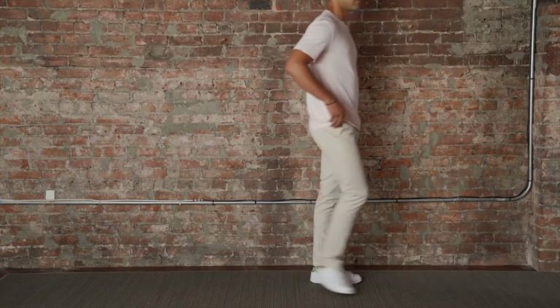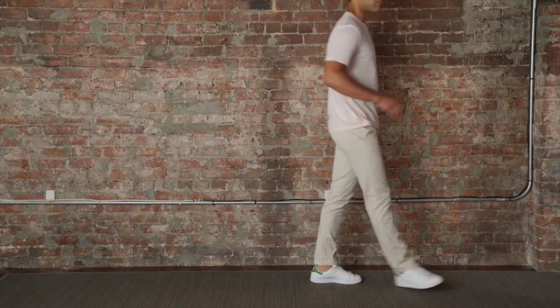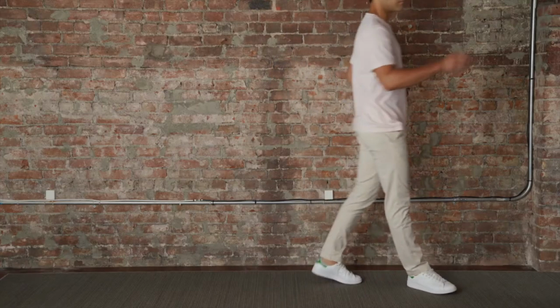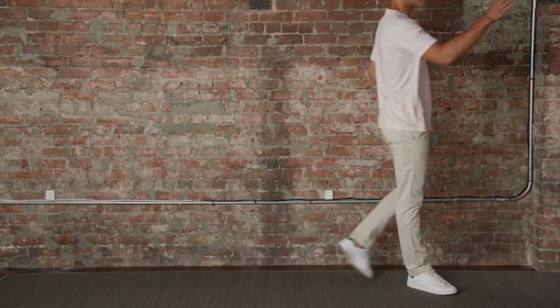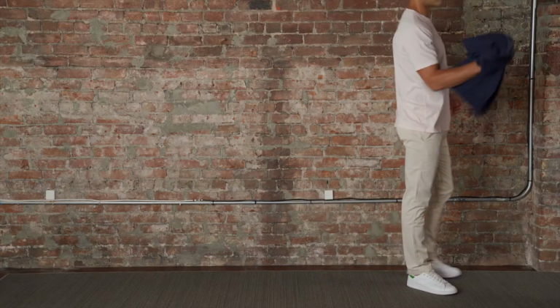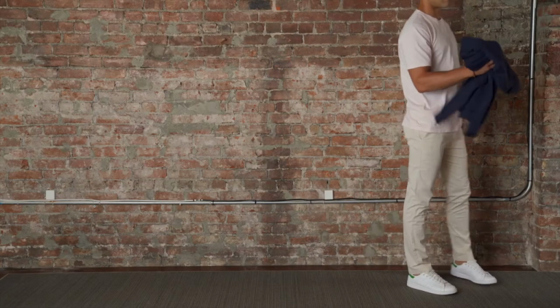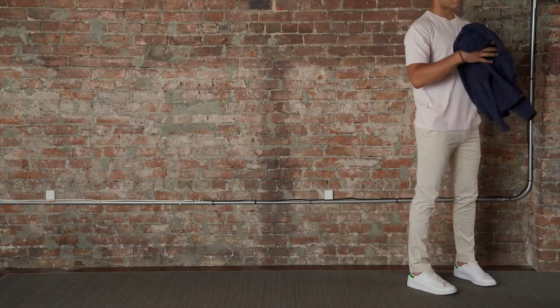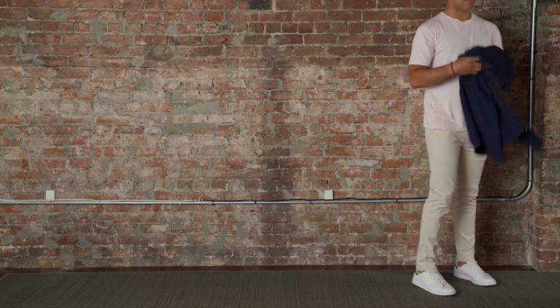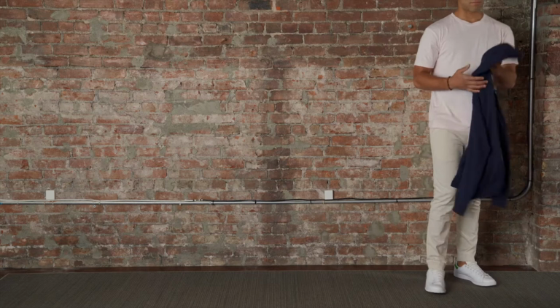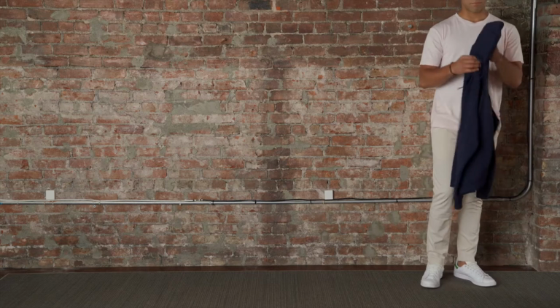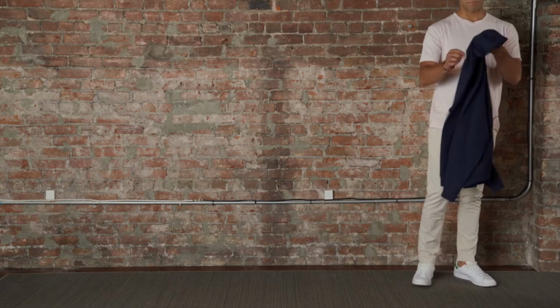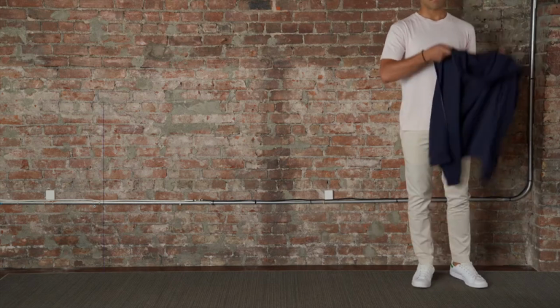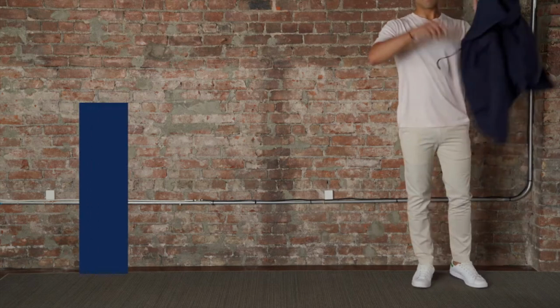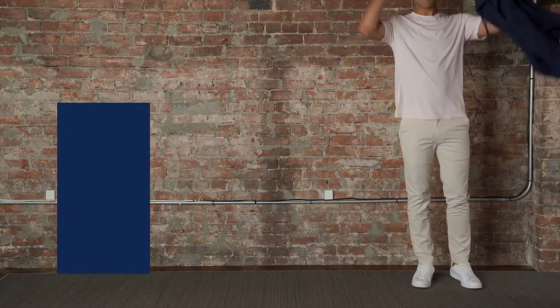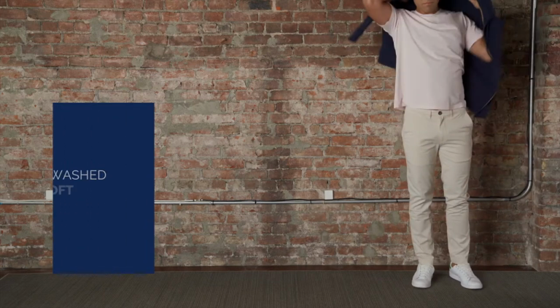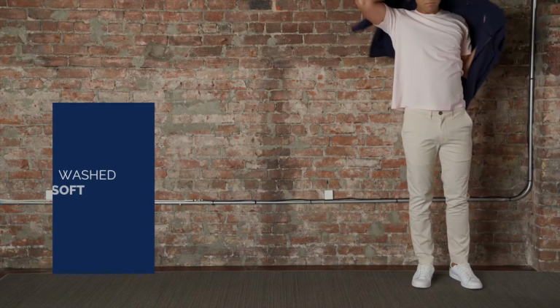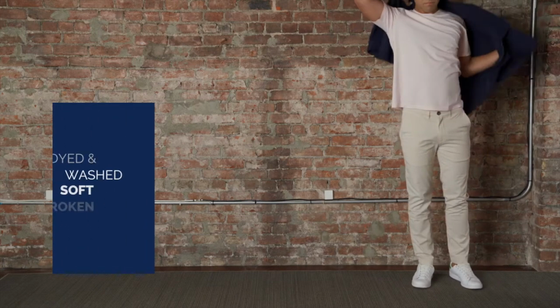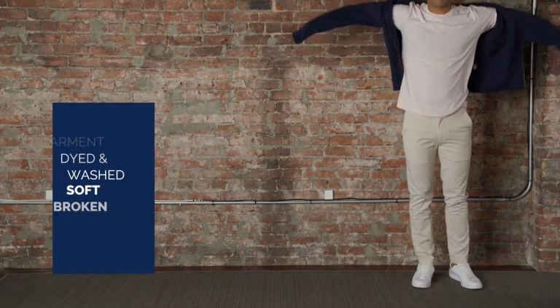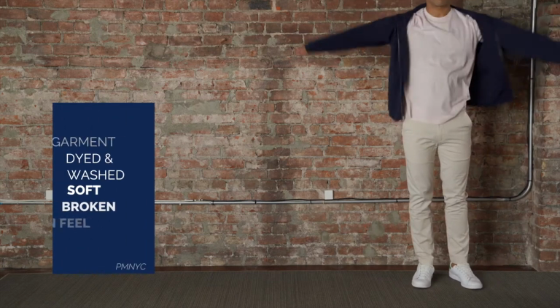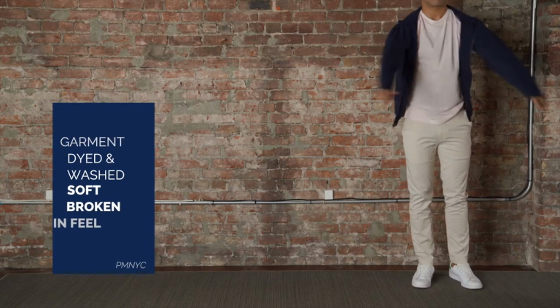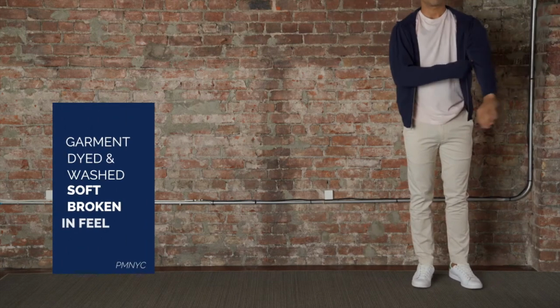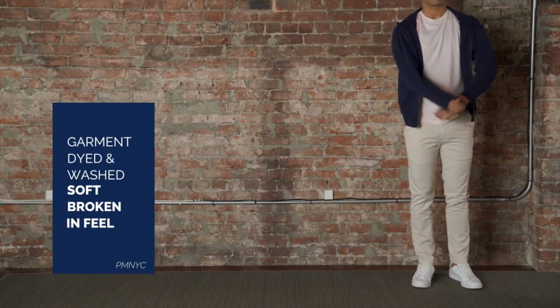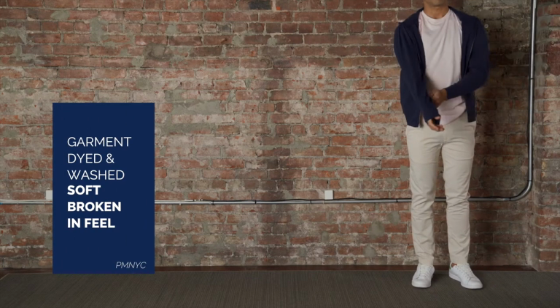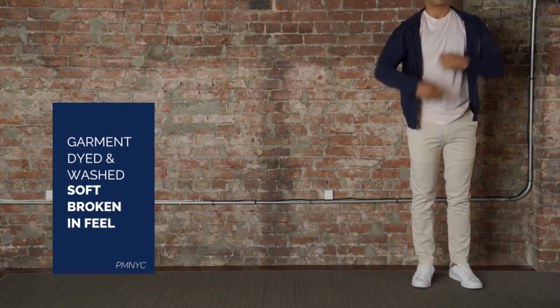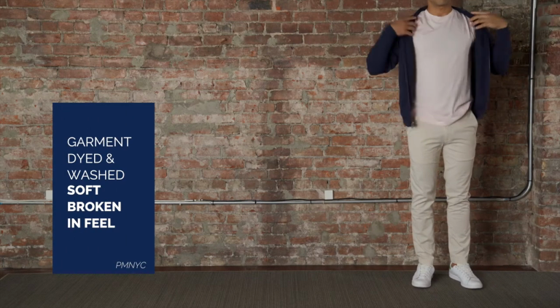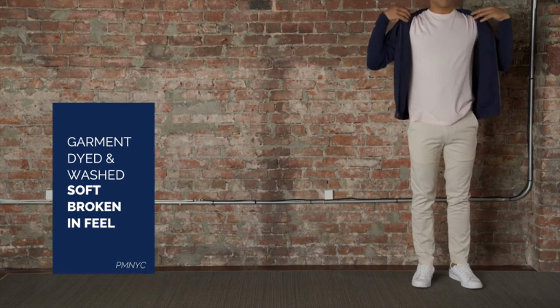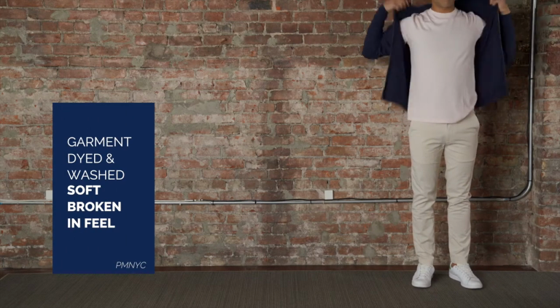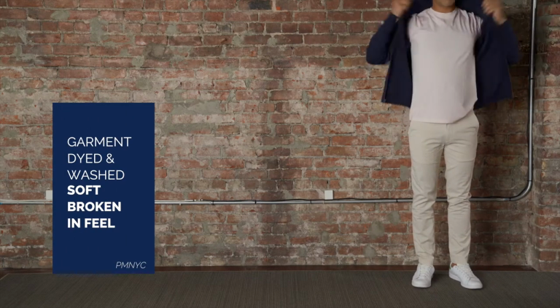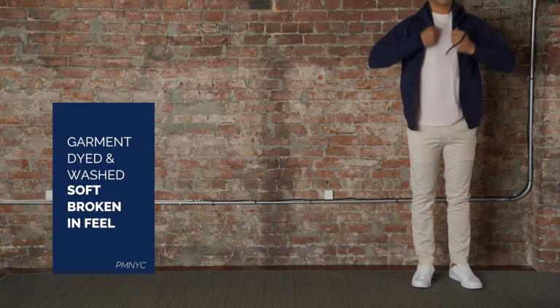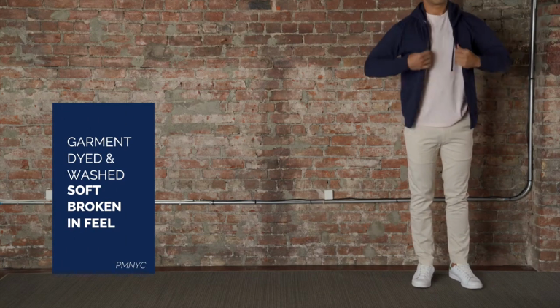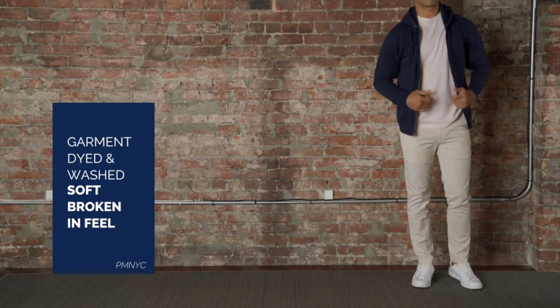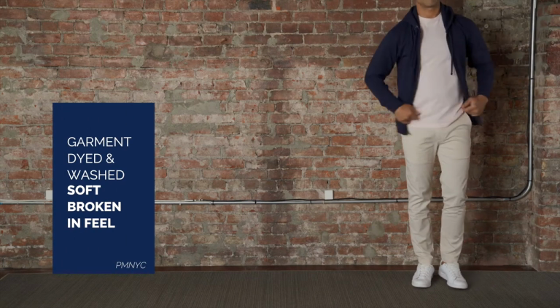Peter Manning NYC chinos are garment dyed and washed for a soft, broken-in look and feel.